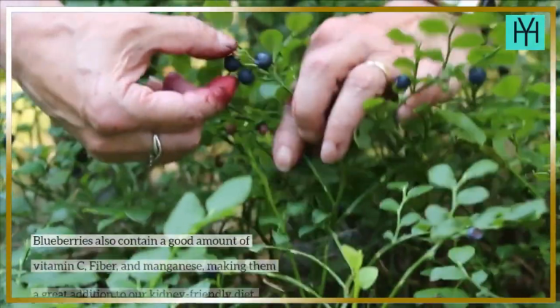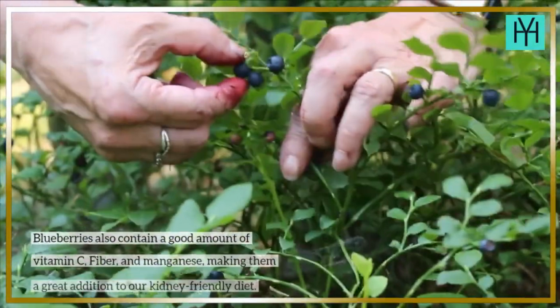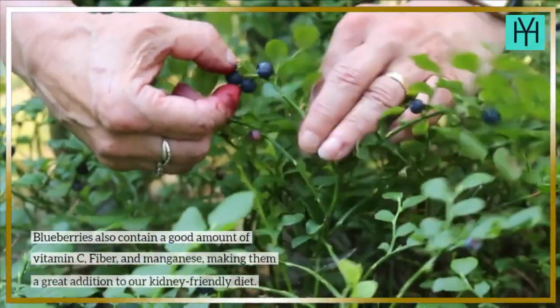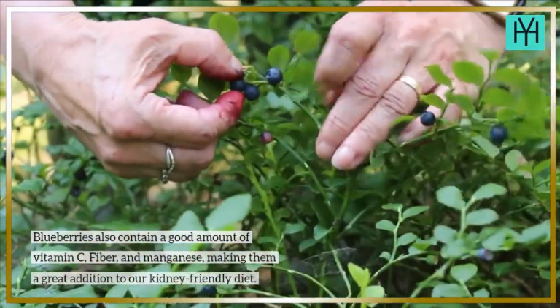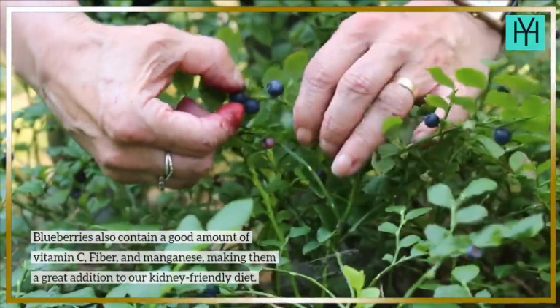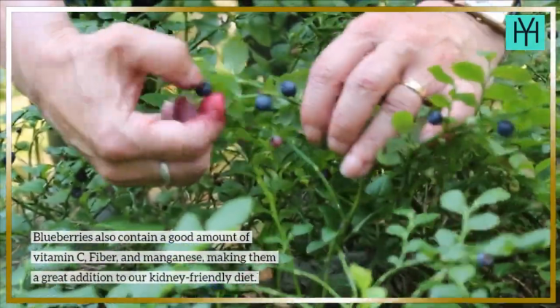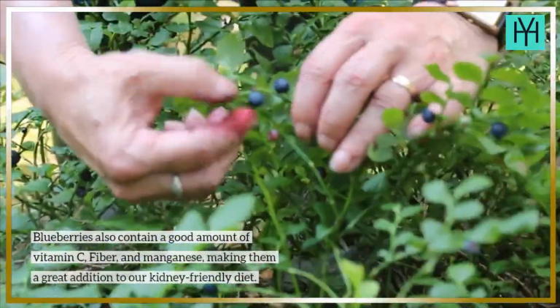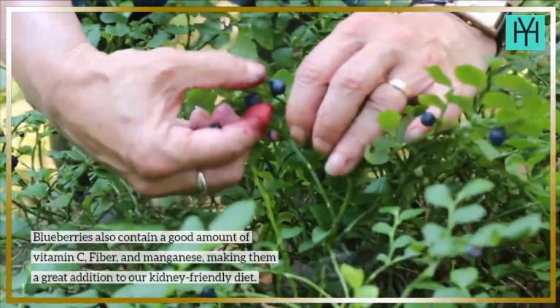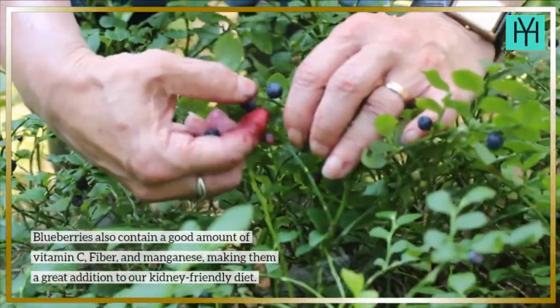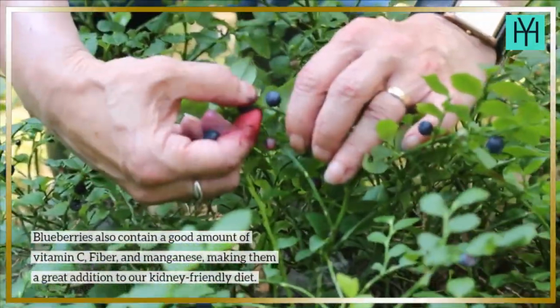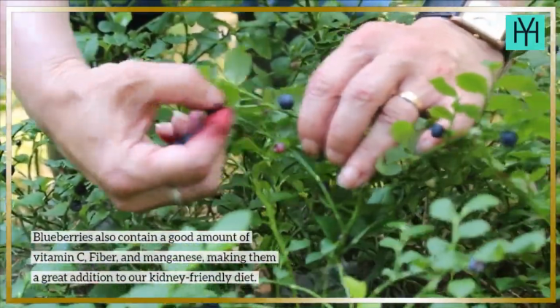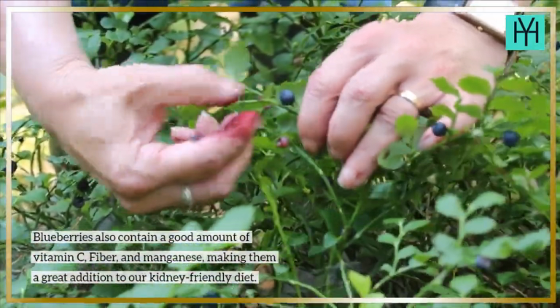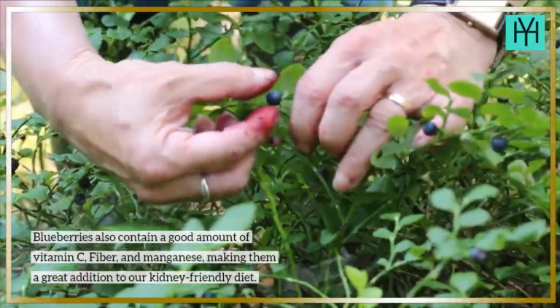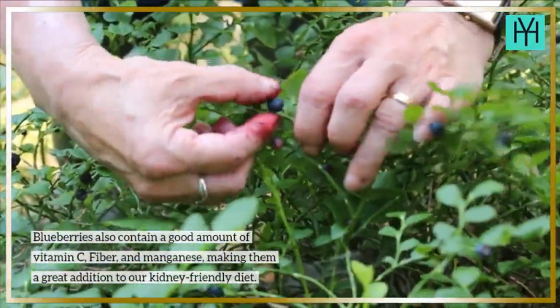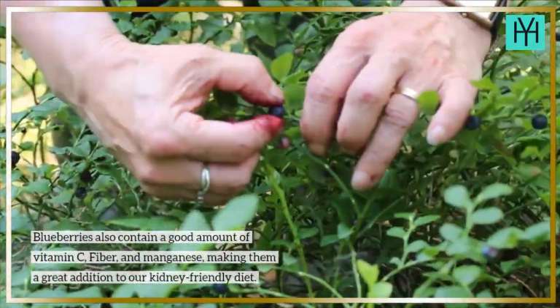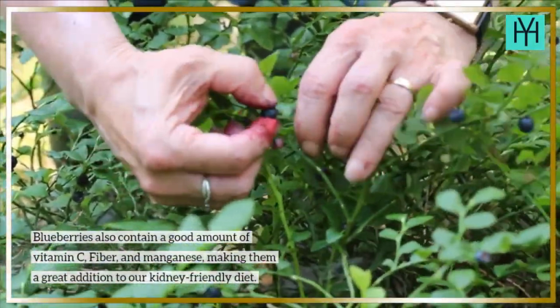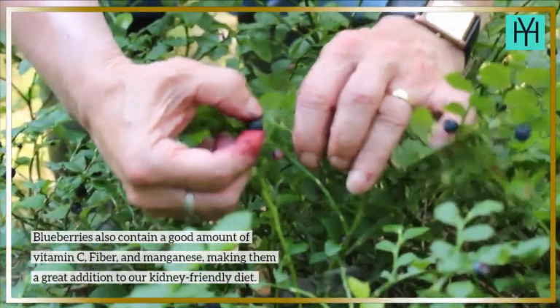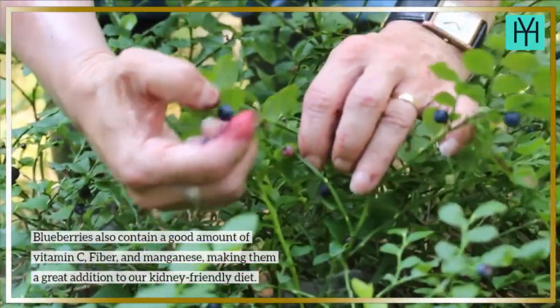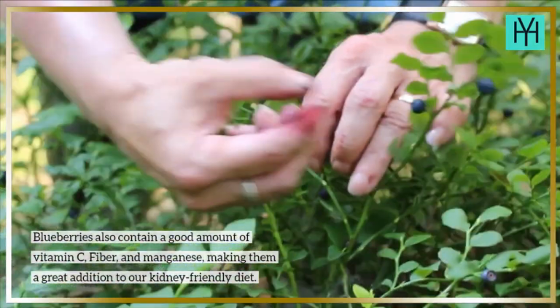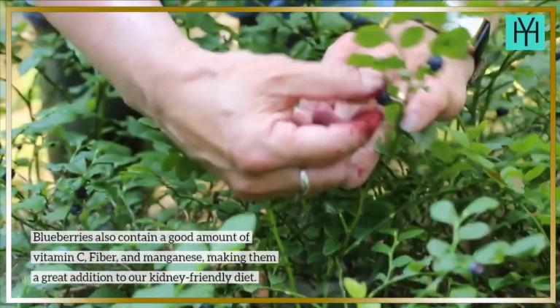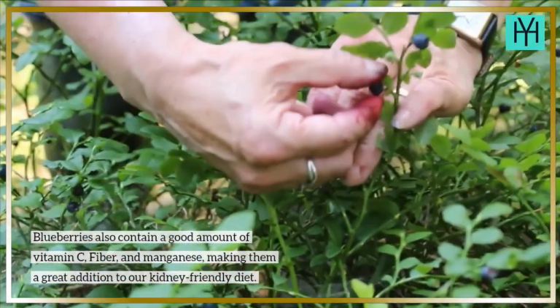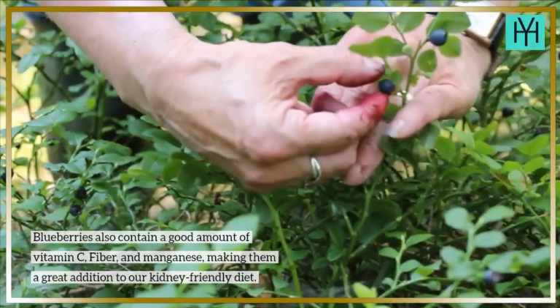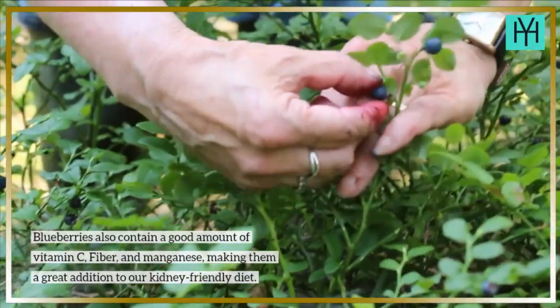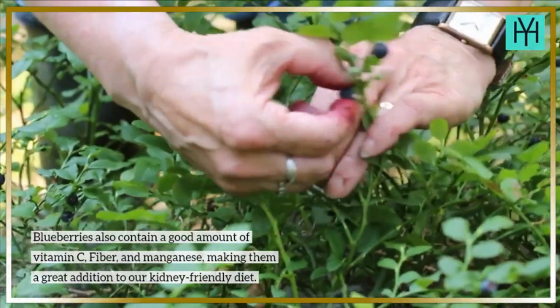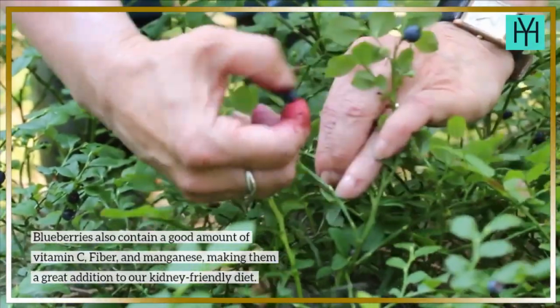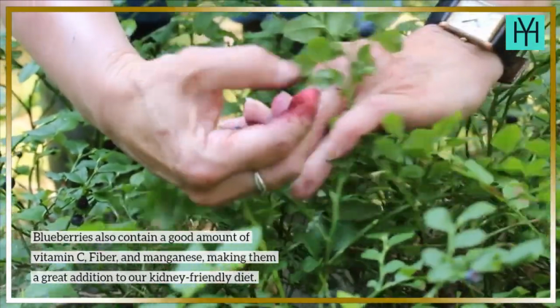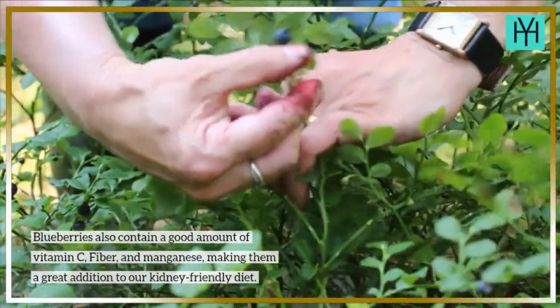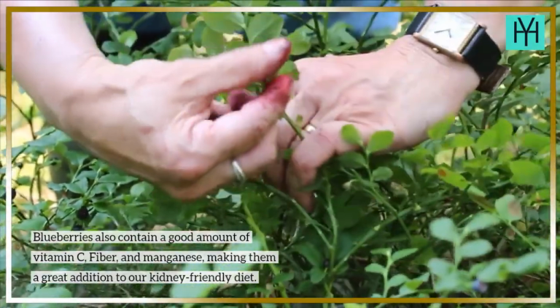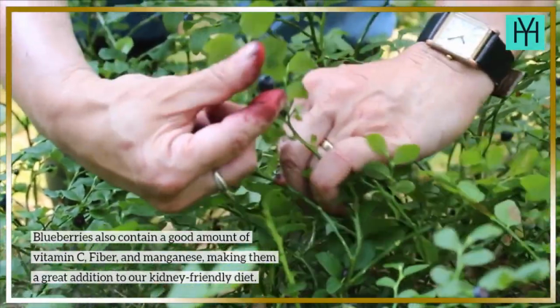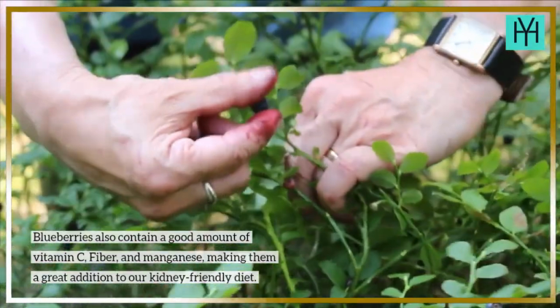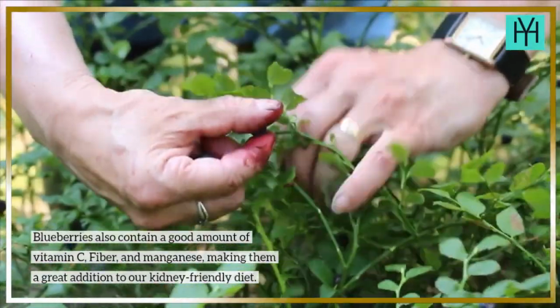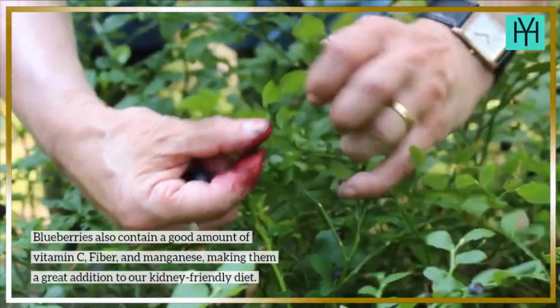Blueberries also contain a good amount of vitamin C, fiber, and manganese, making them a great addition to a kidney-friendly diet.